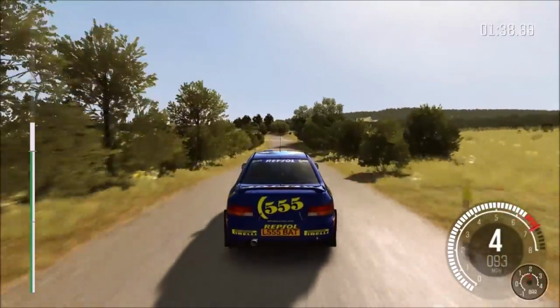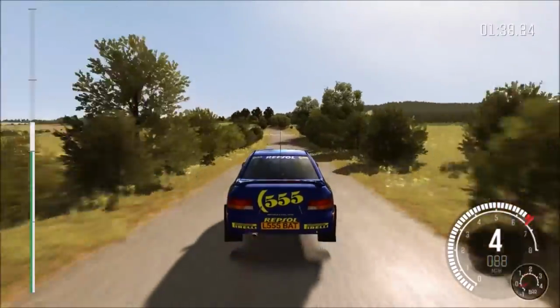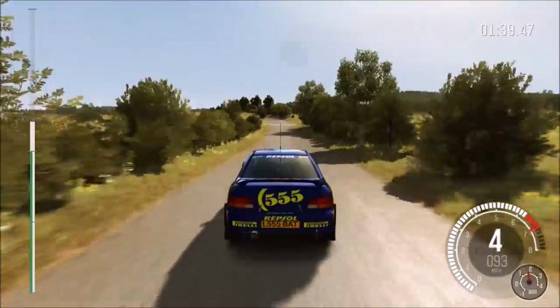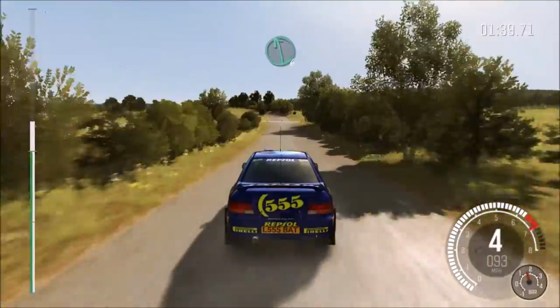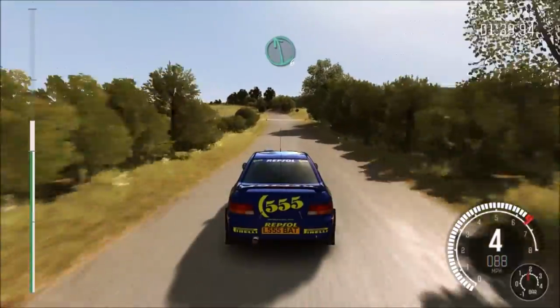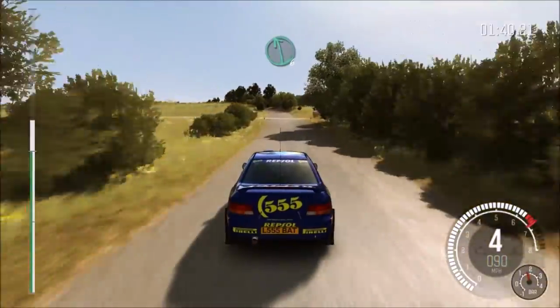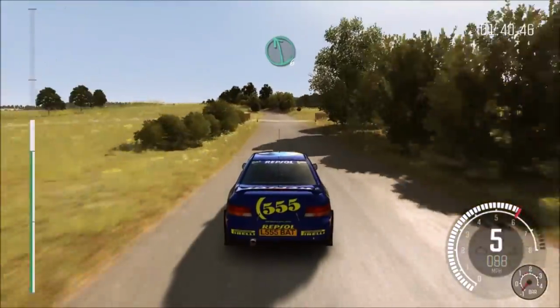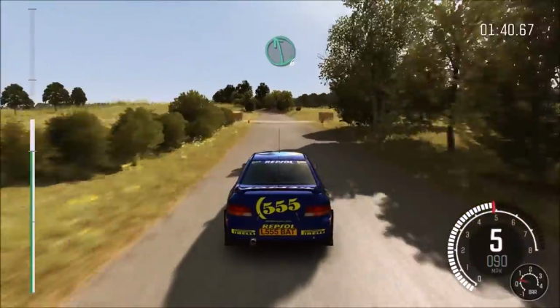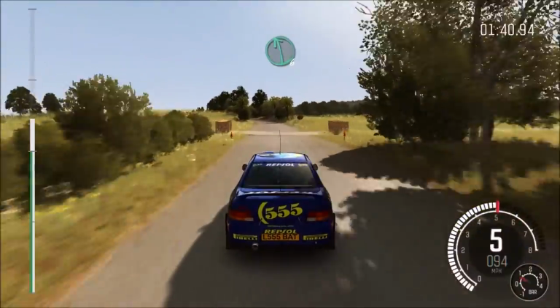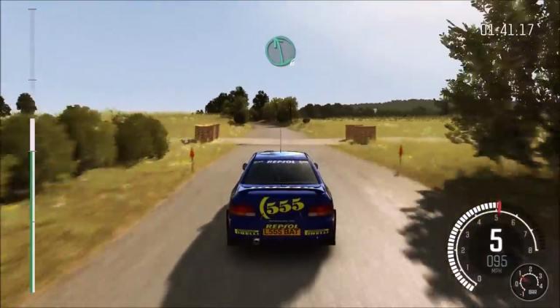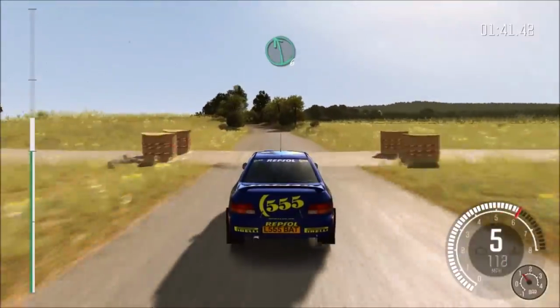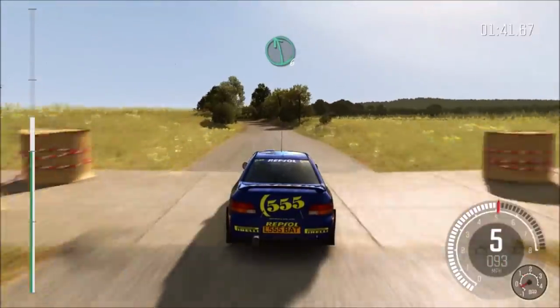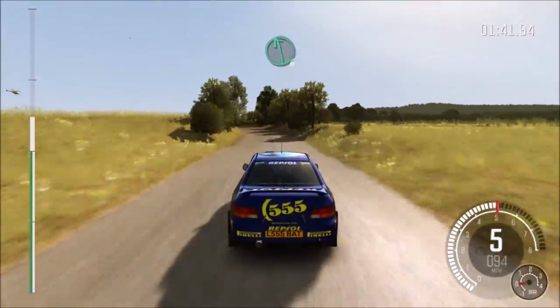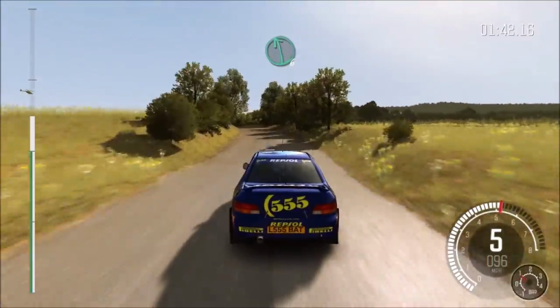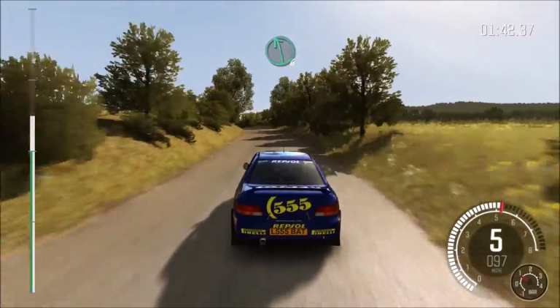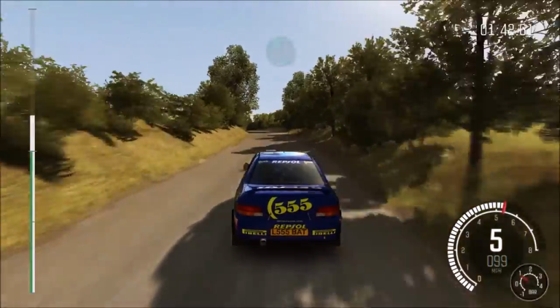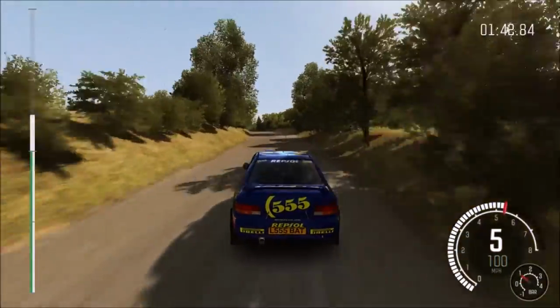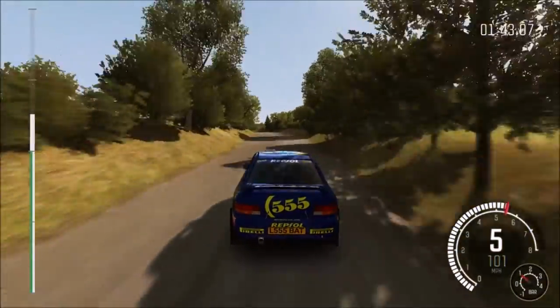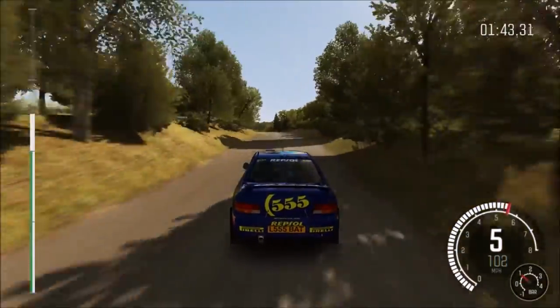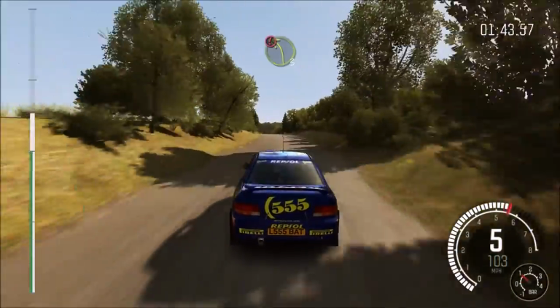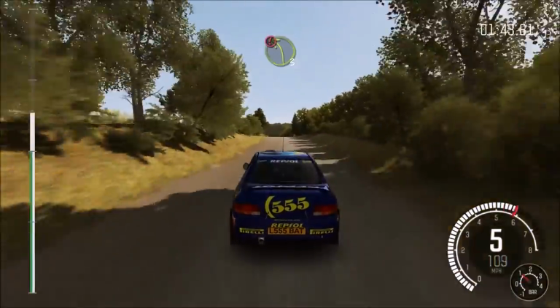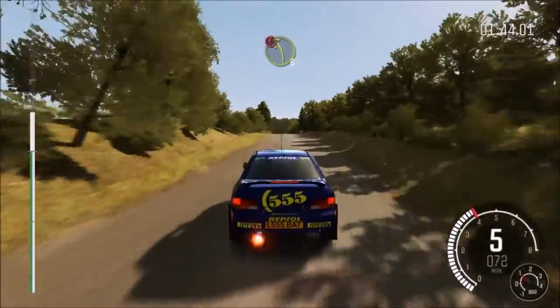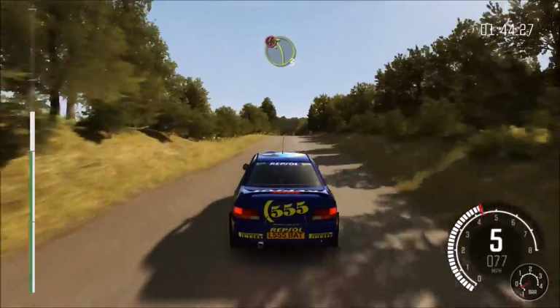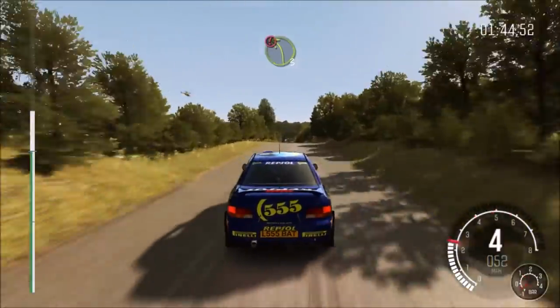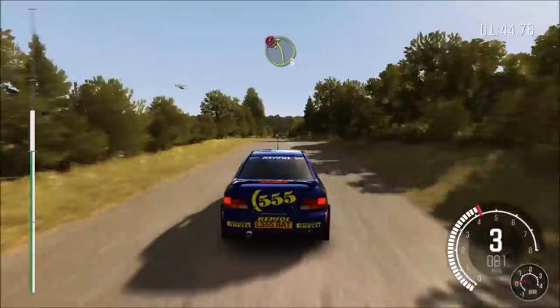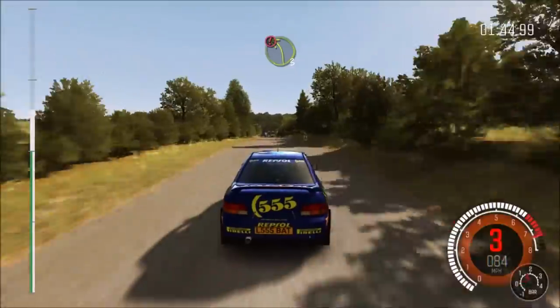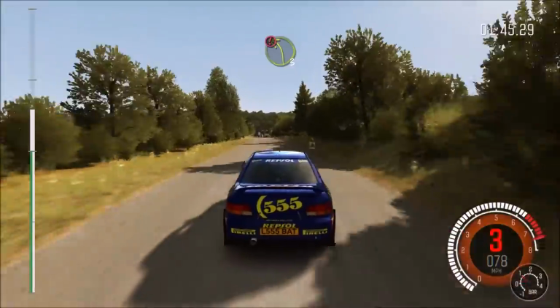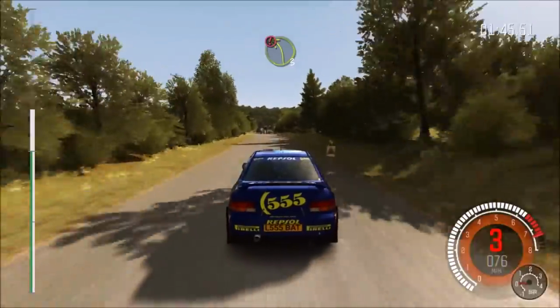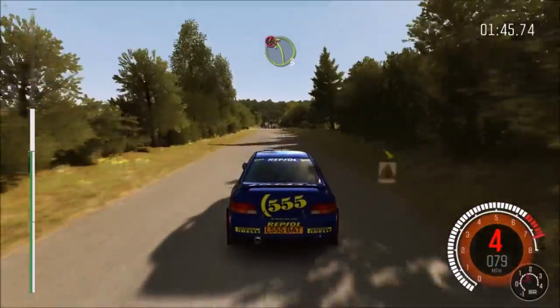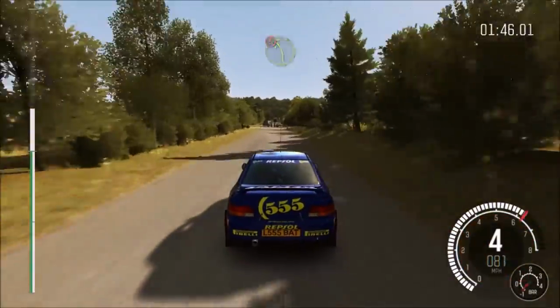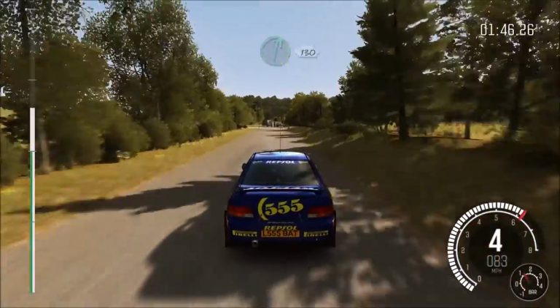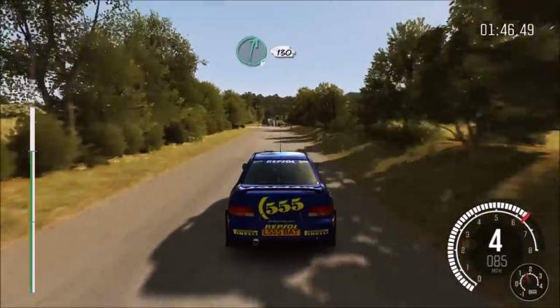Into left 6 long, bump and crest. Caution braking, left 3. Right 6, underneath.